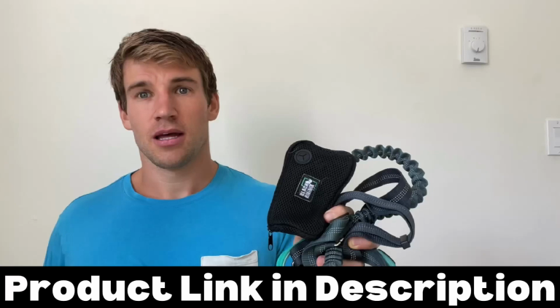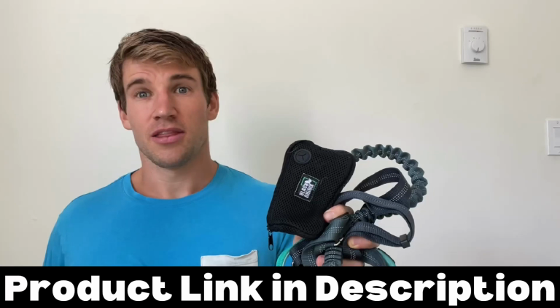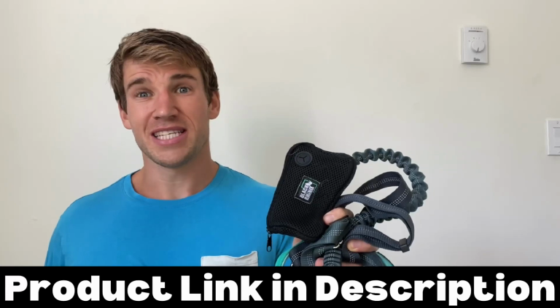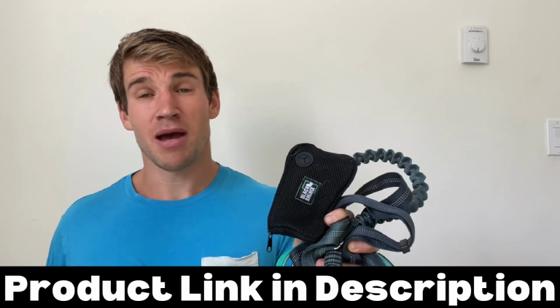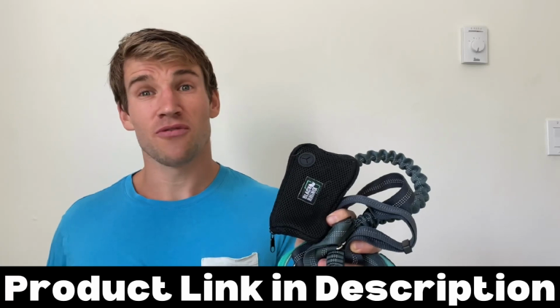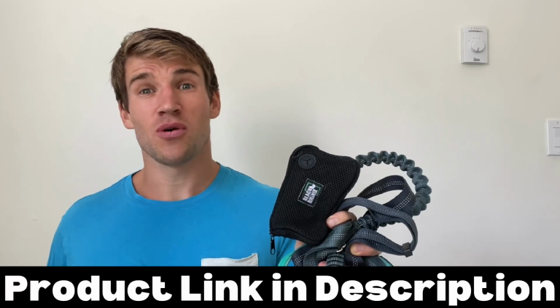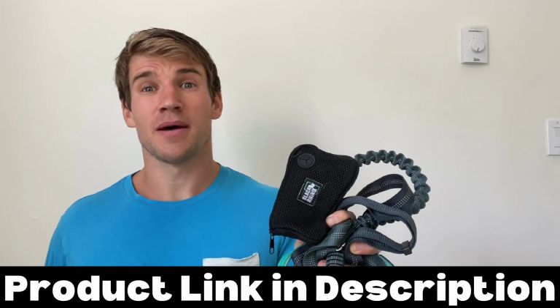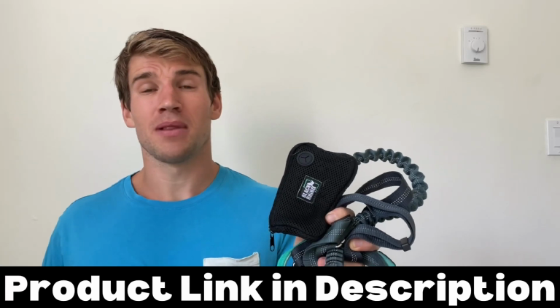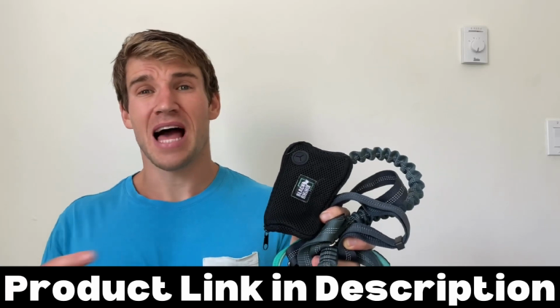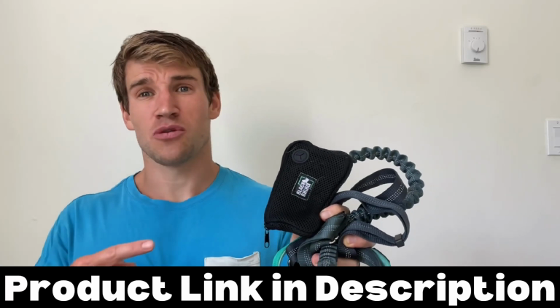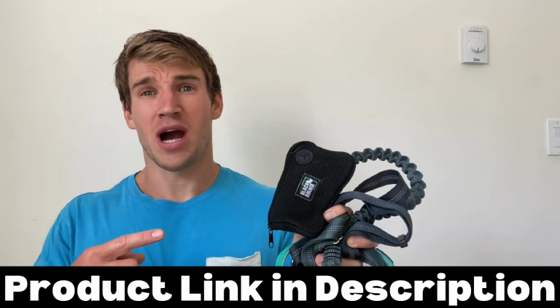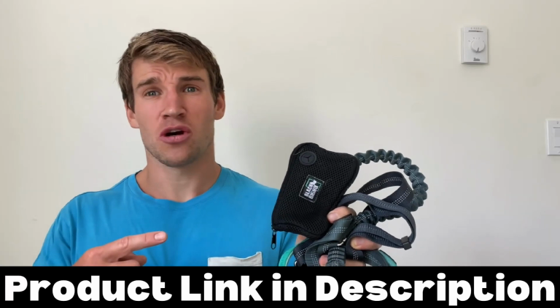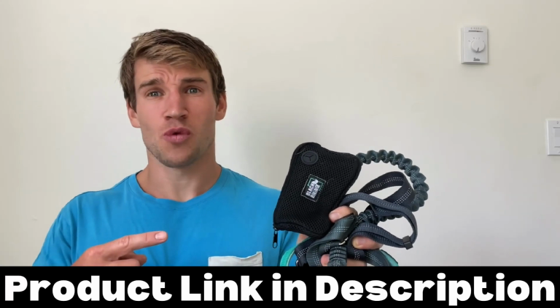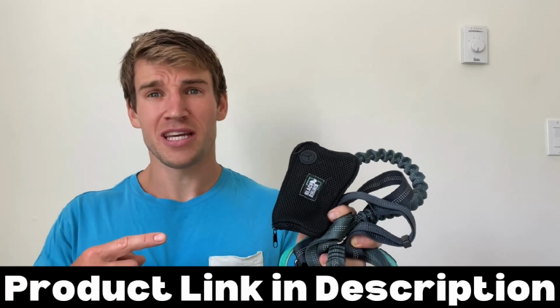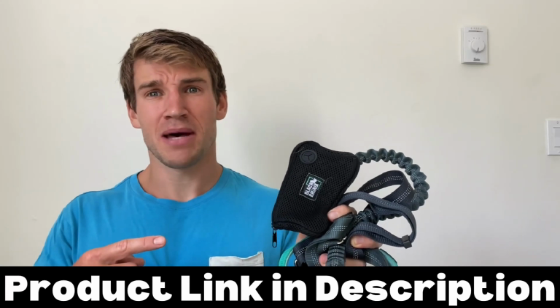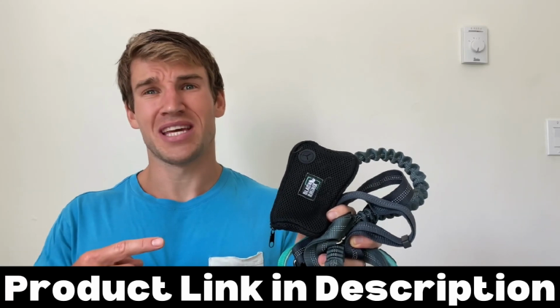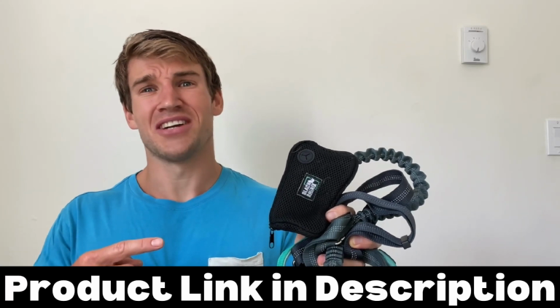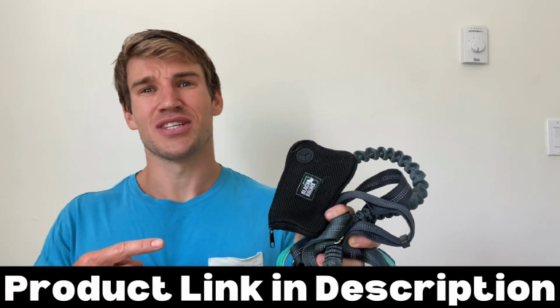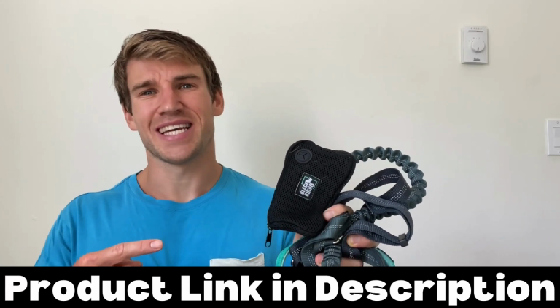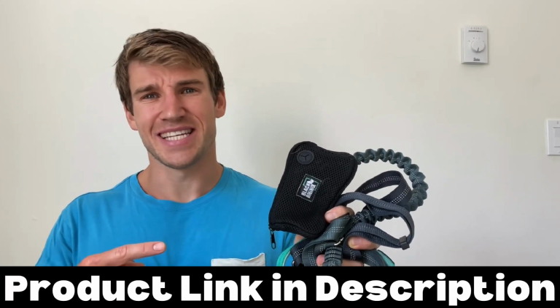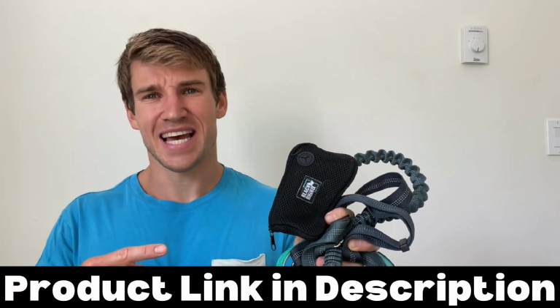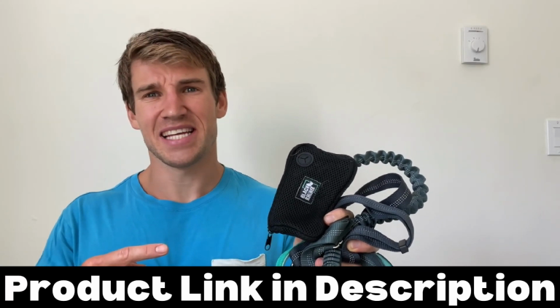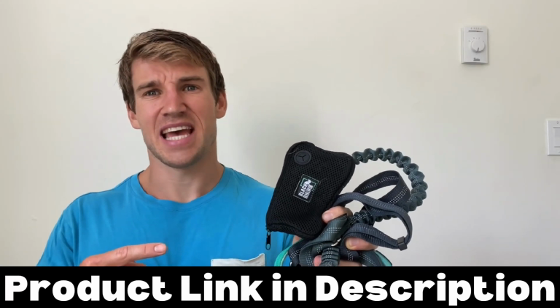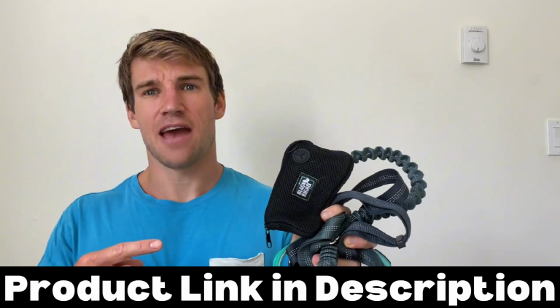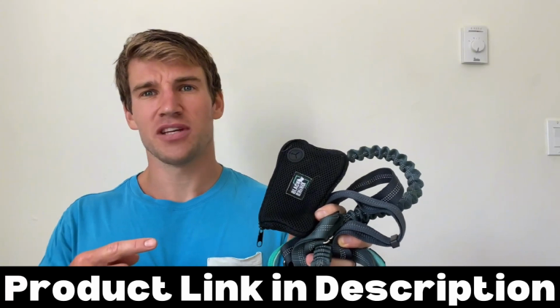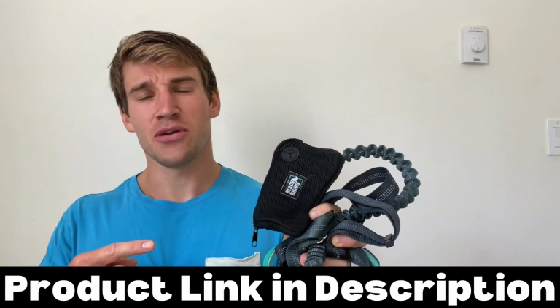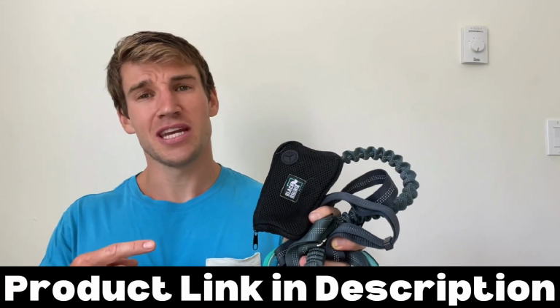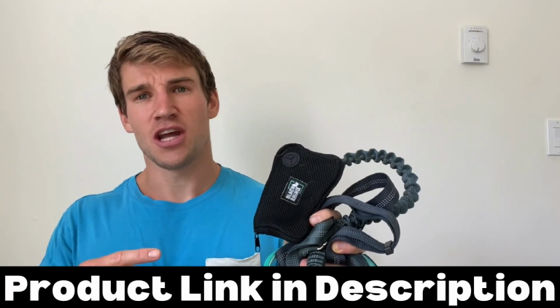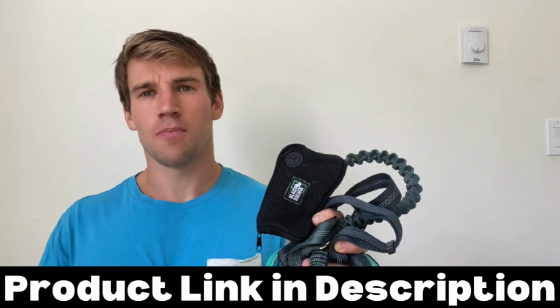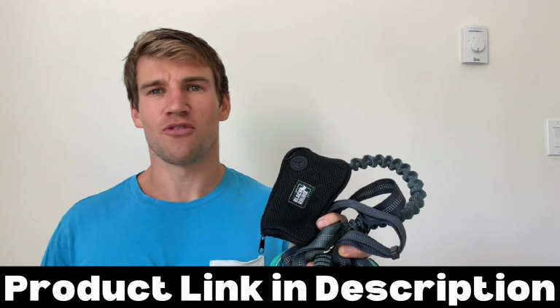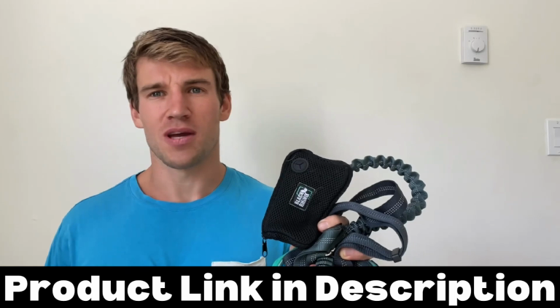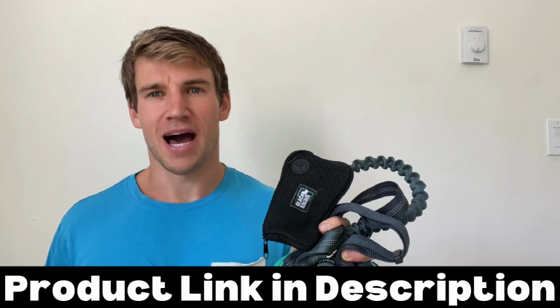This is my review of the Black Rhino running belt in under 60 seconds — everything you need to know before you buy.